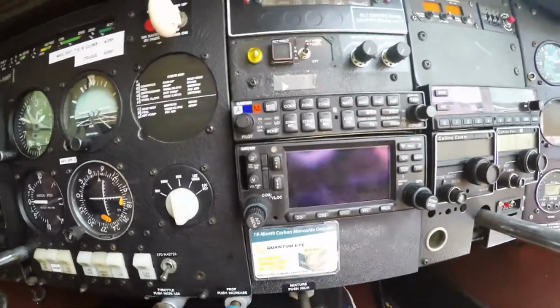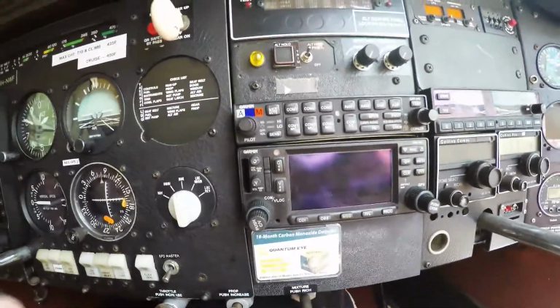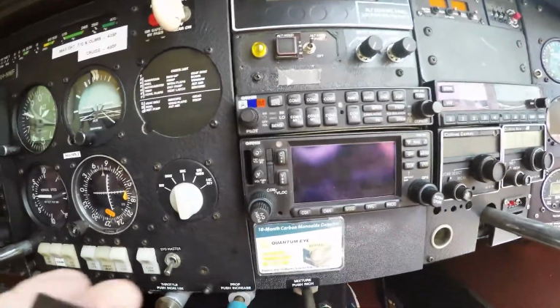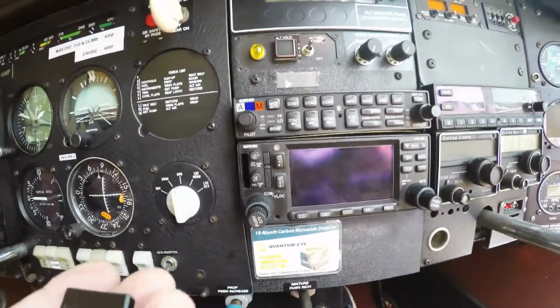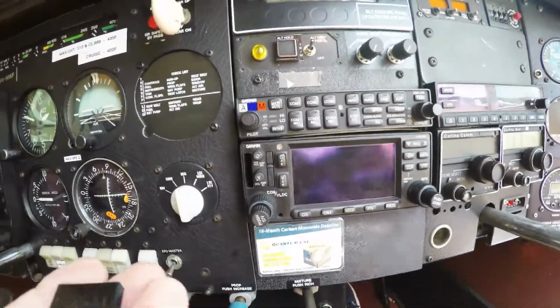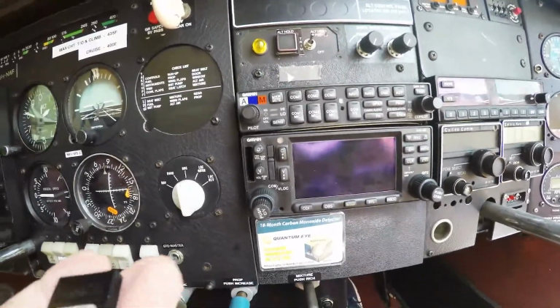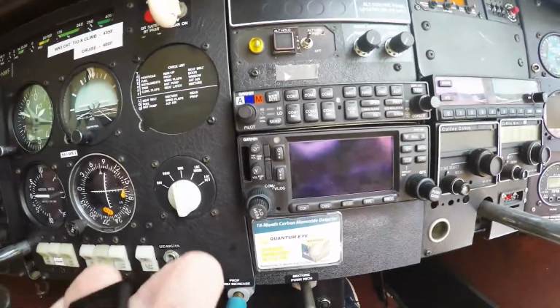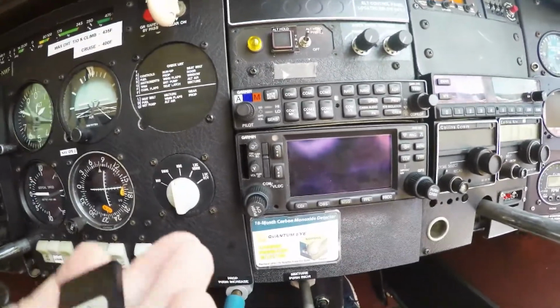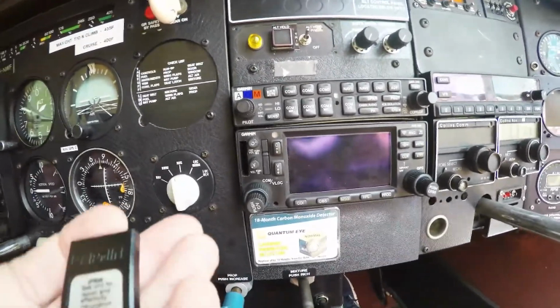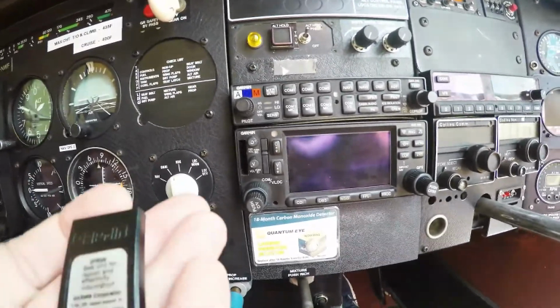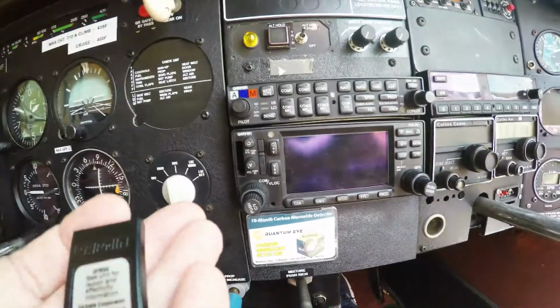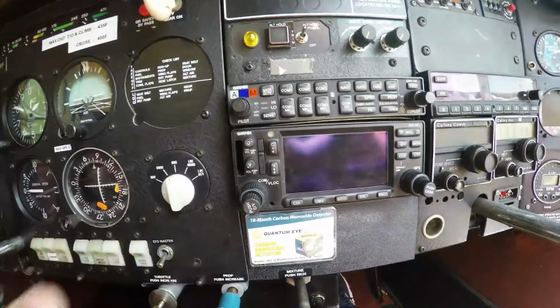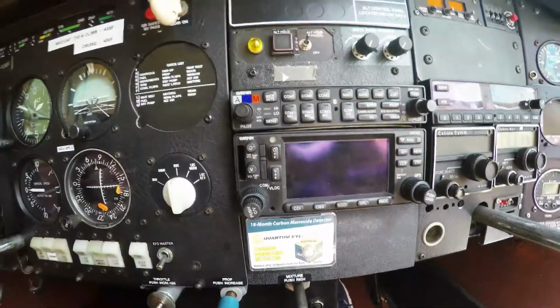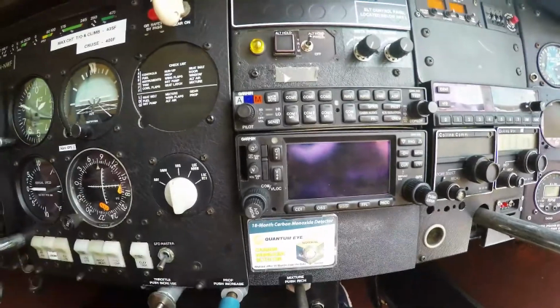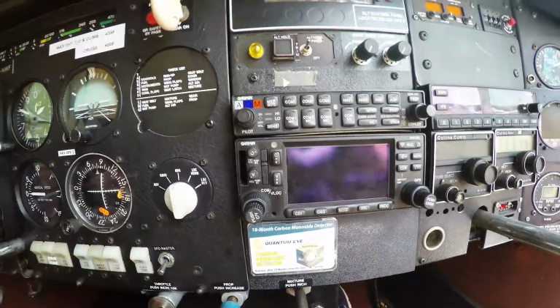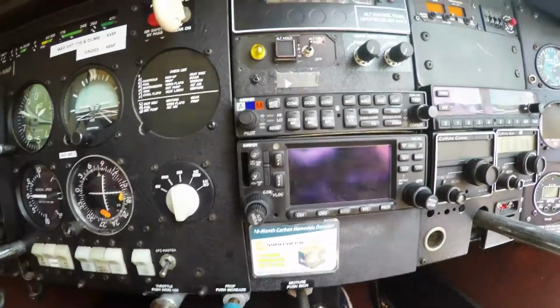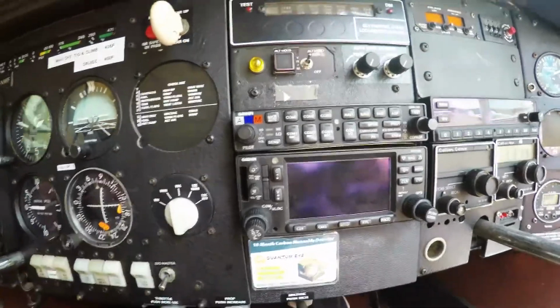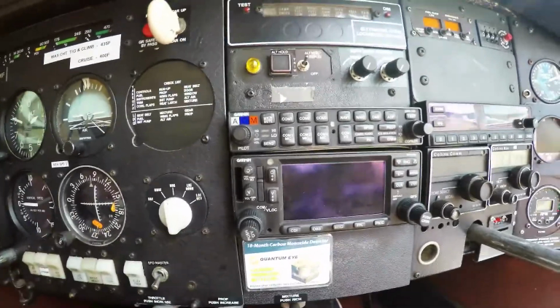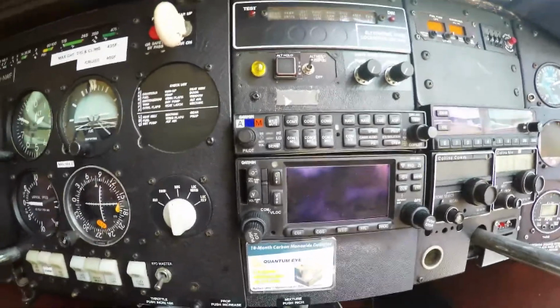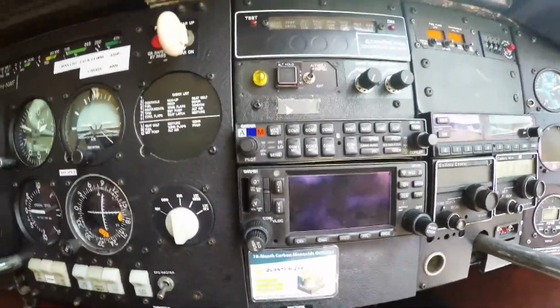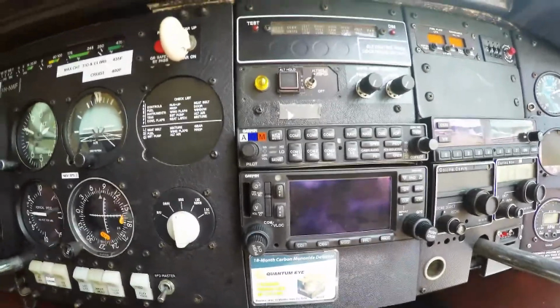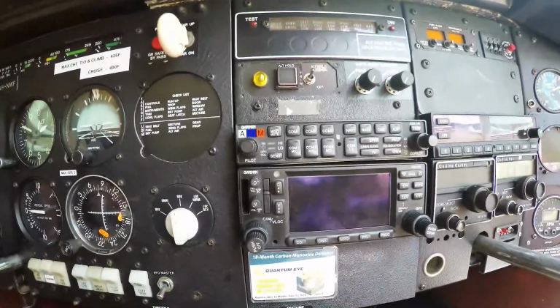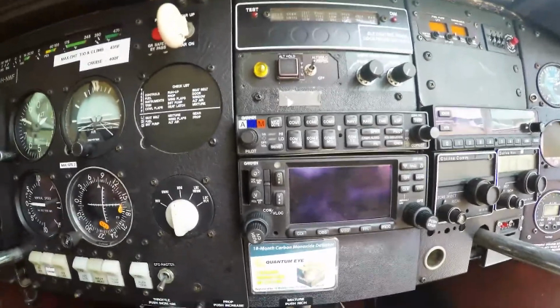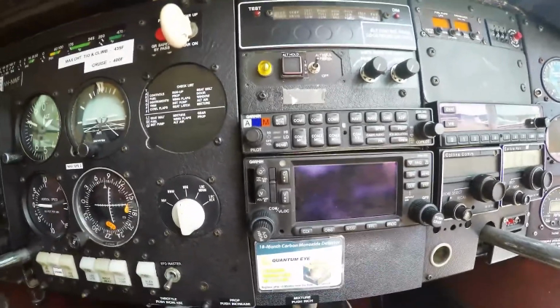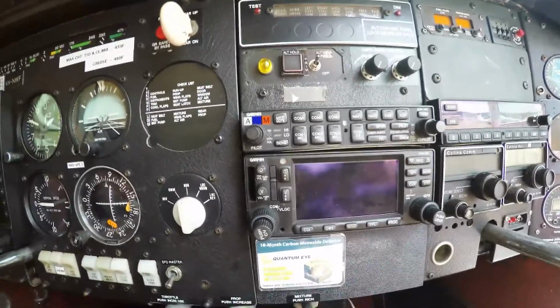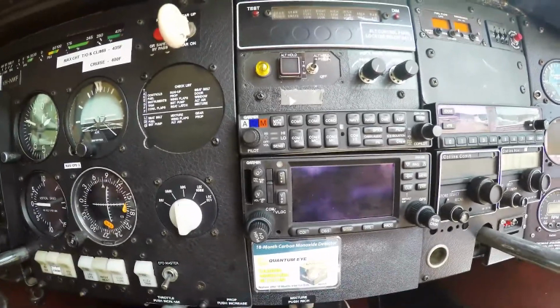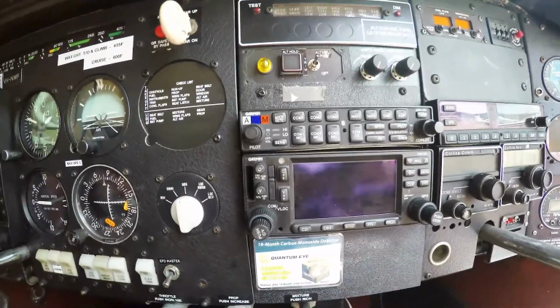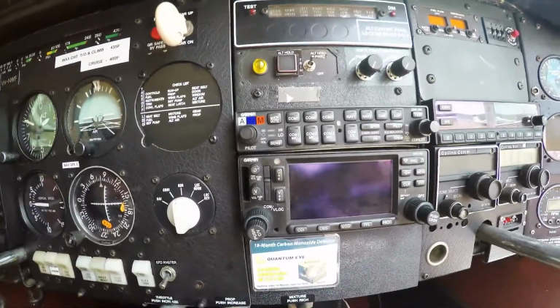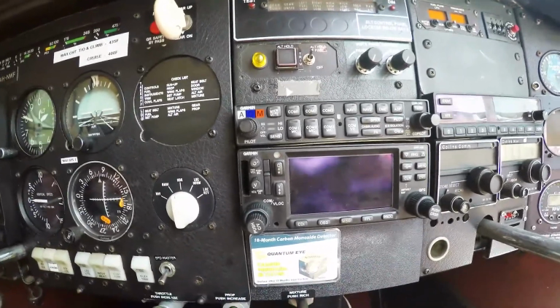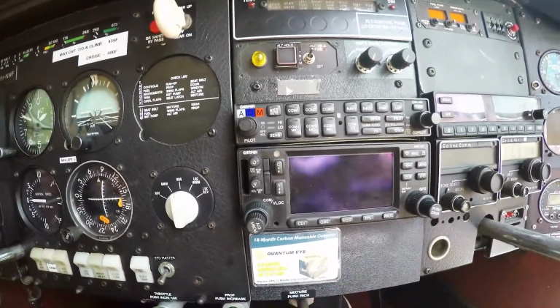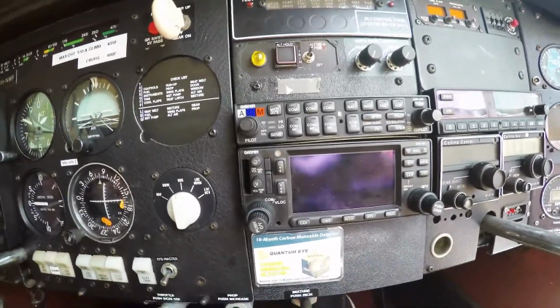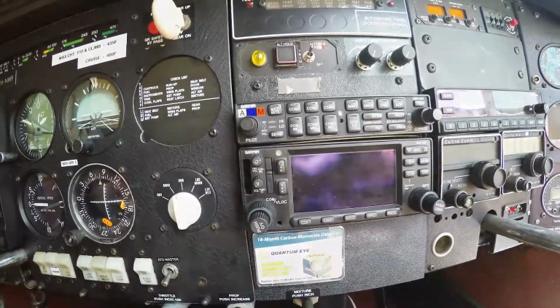It costs around about $600 a year. Let's go home and I'll put it into the computer, fire it up, and I'll show you how to update it.